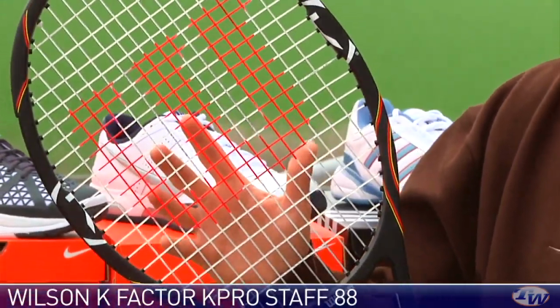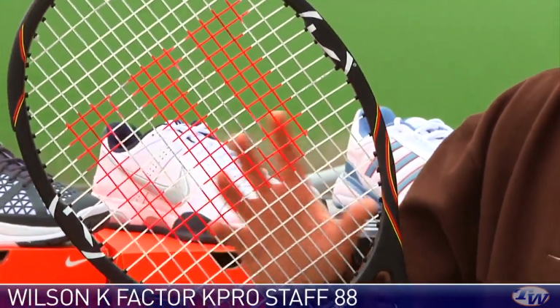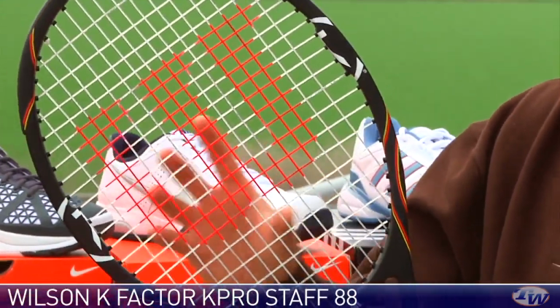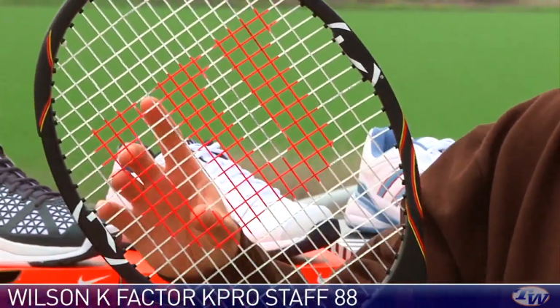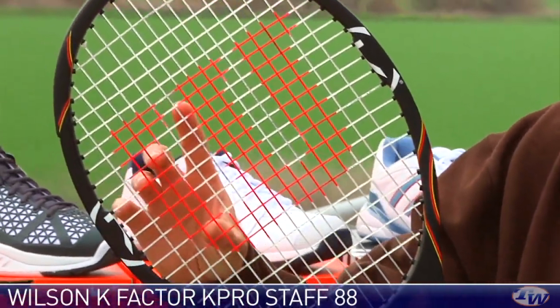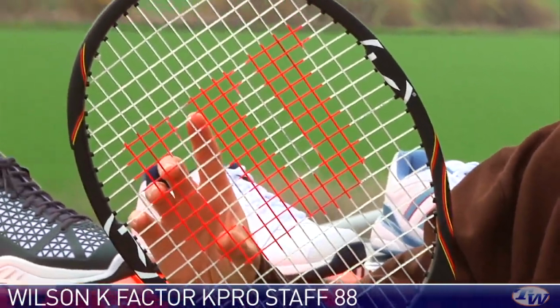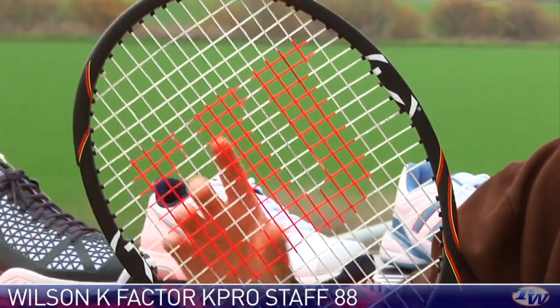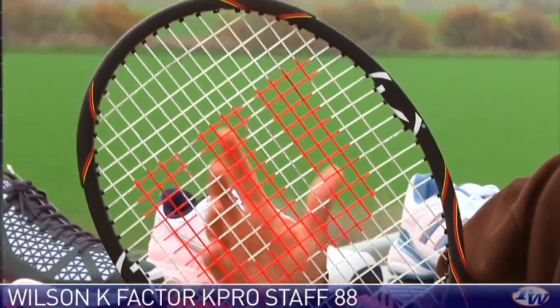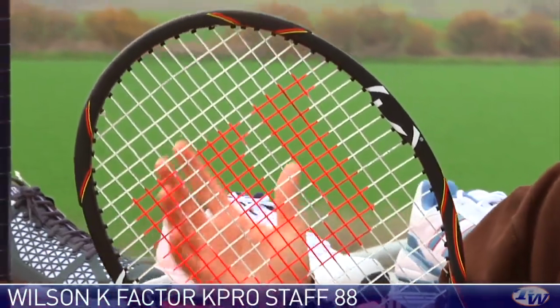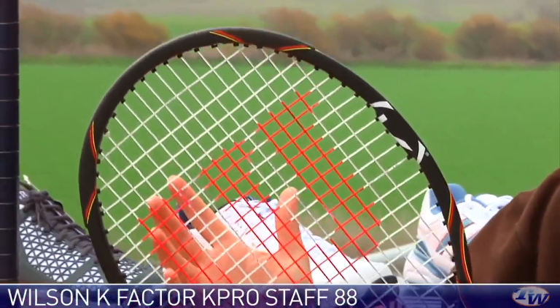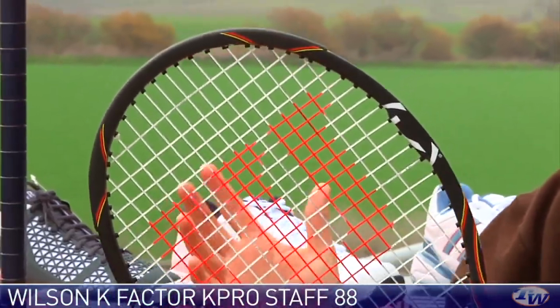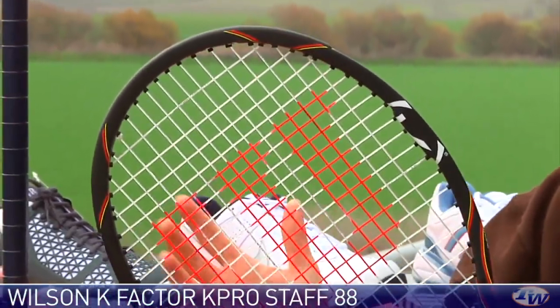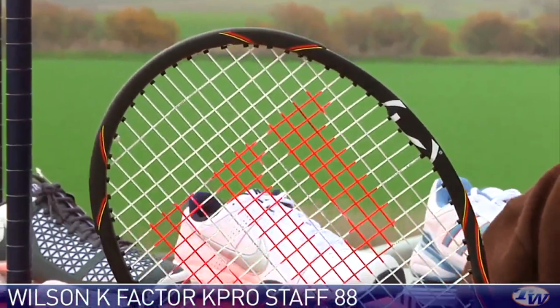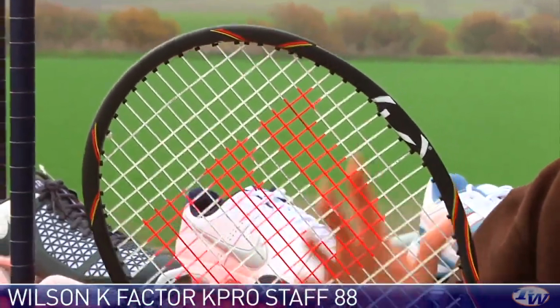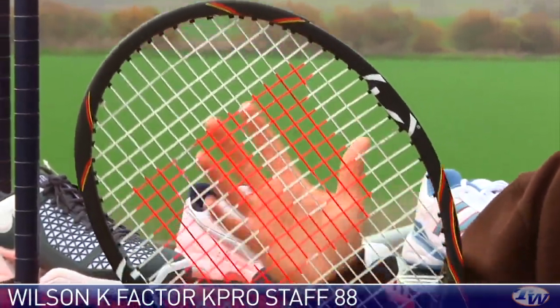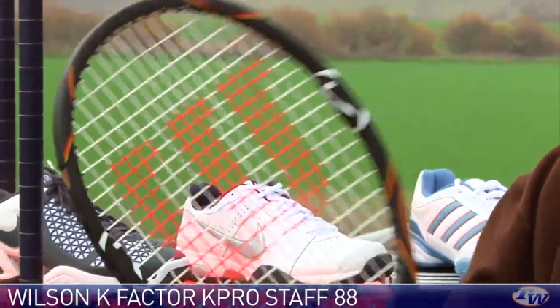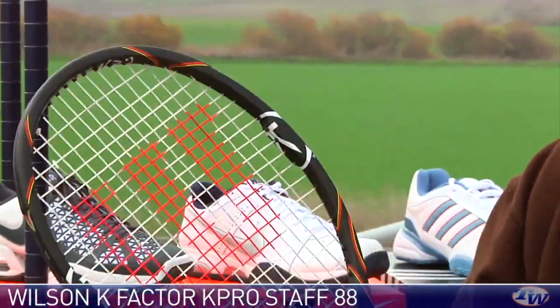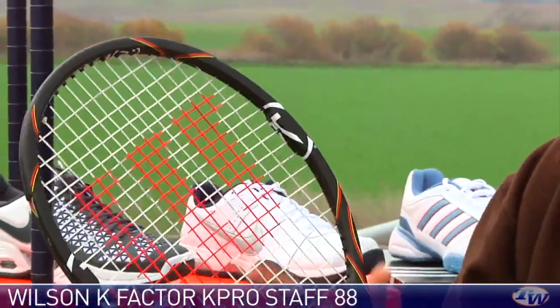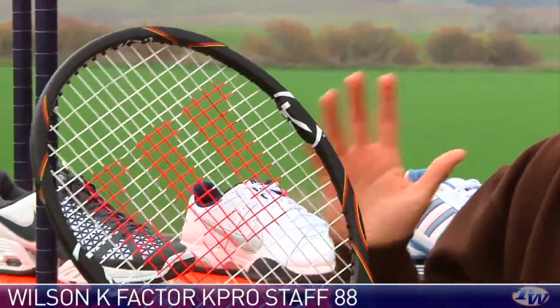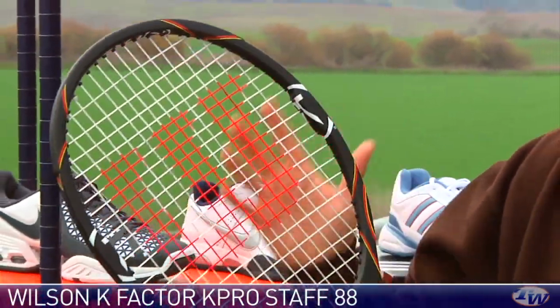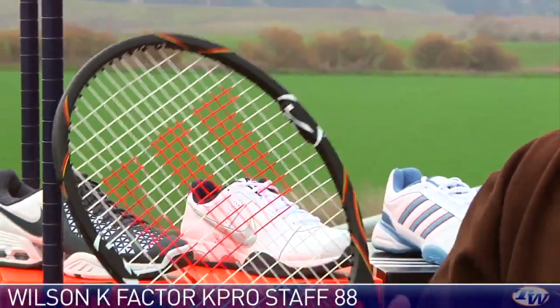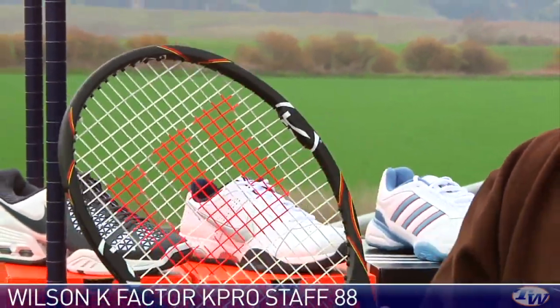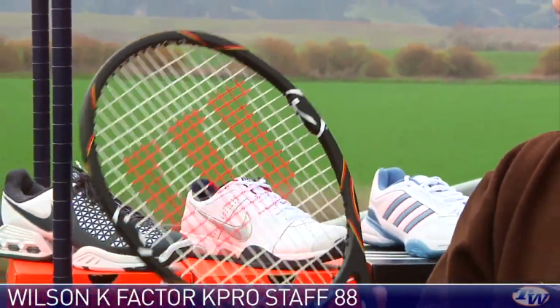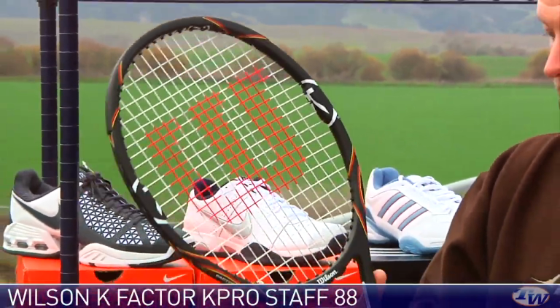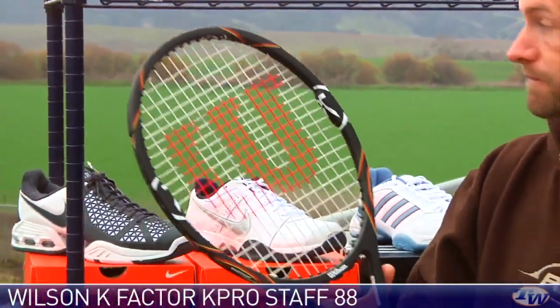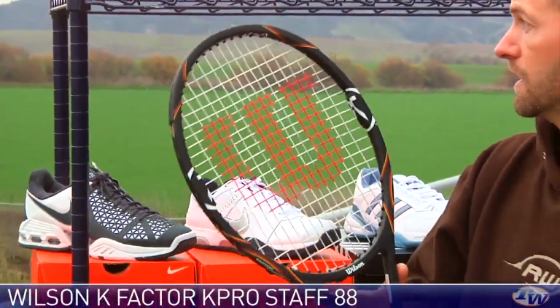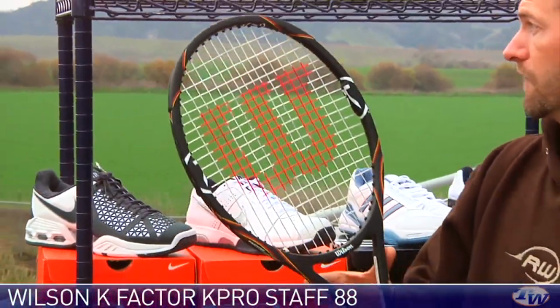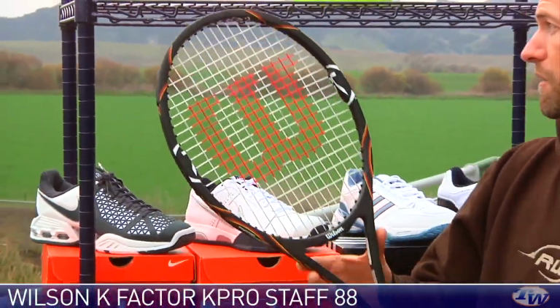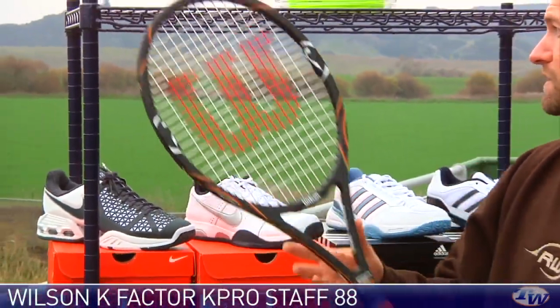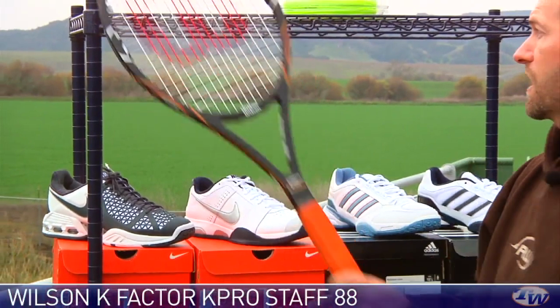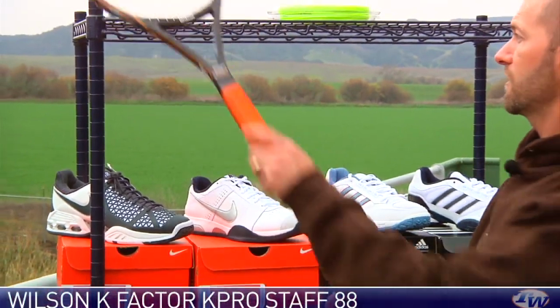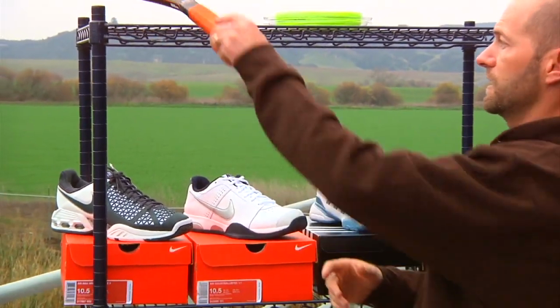It offers the stability outside the sweet spot that you'd normally expect from a racket with a super oversized head size. Very impressive racket right there.